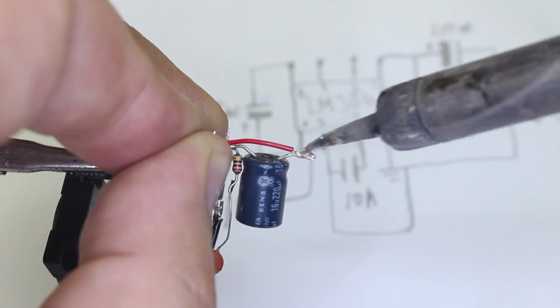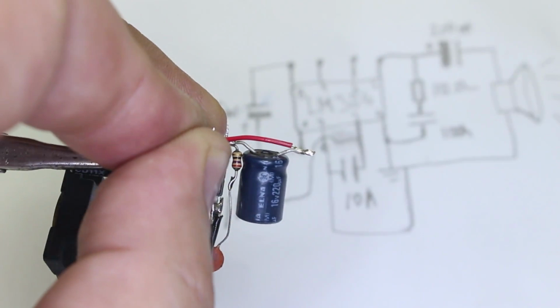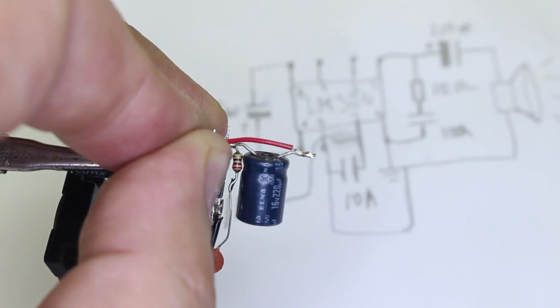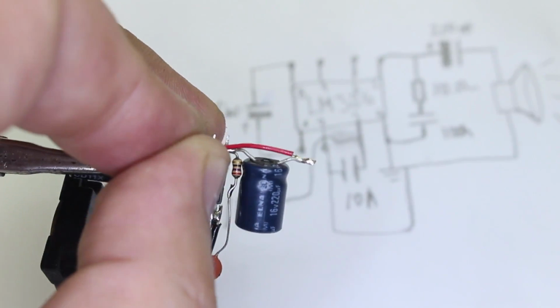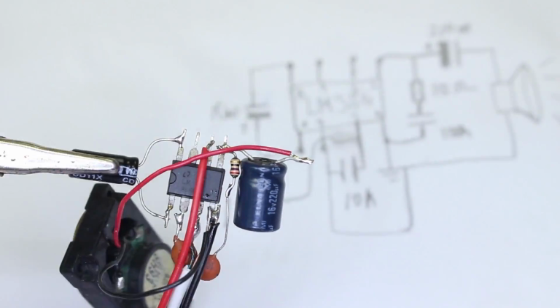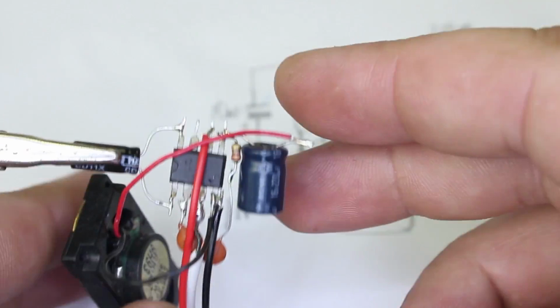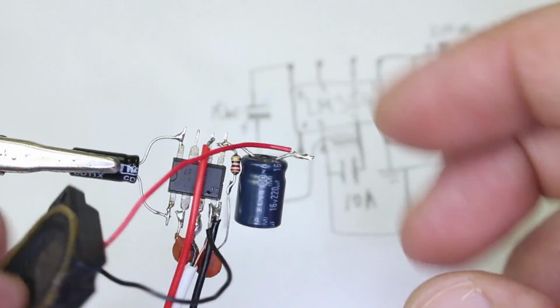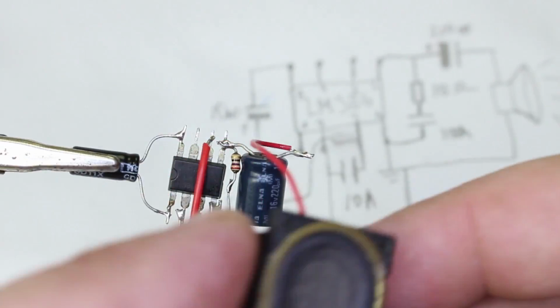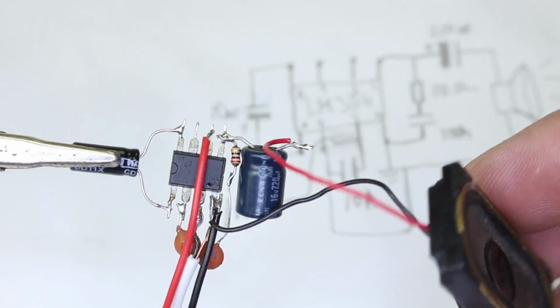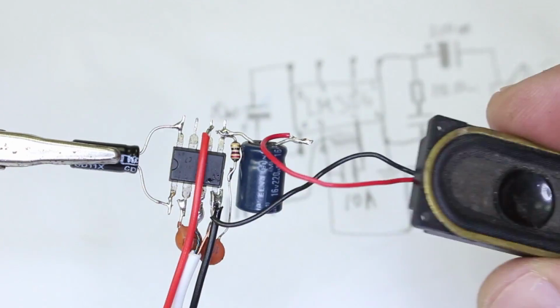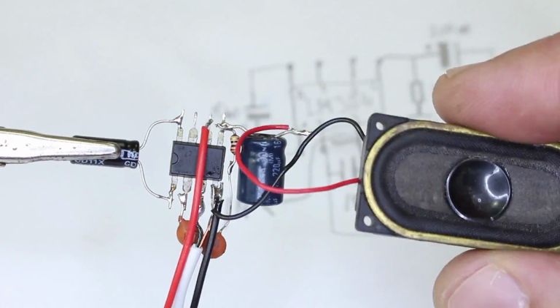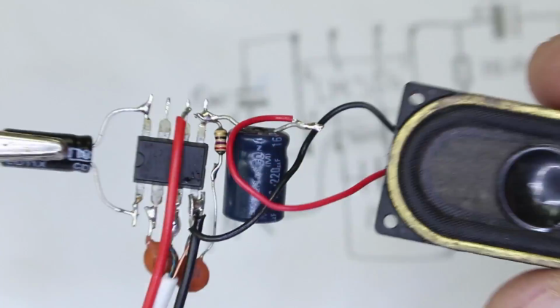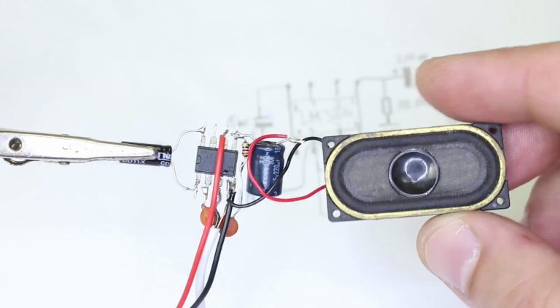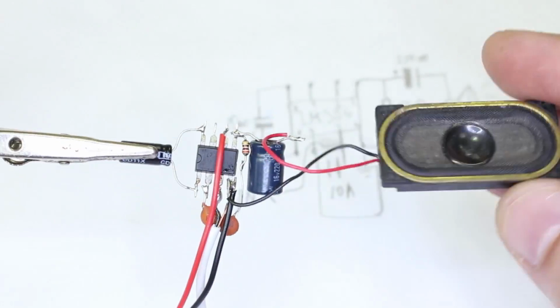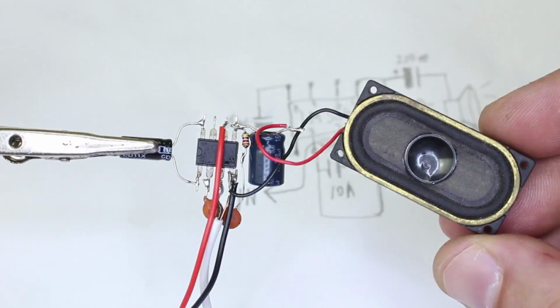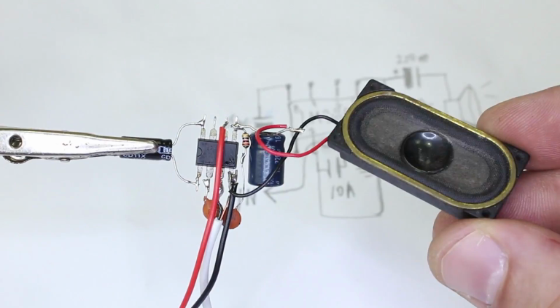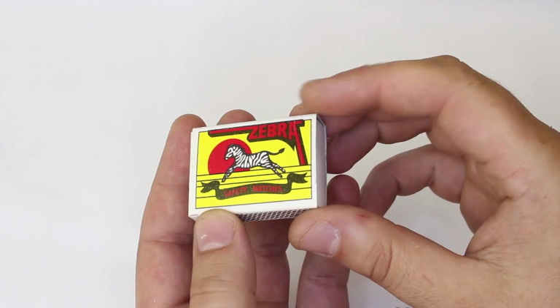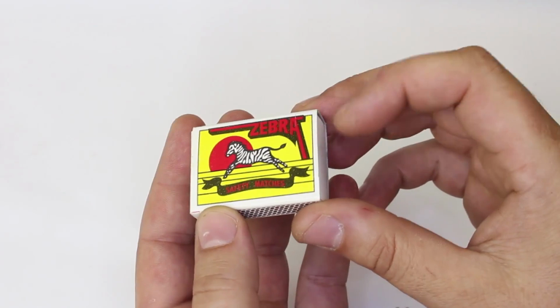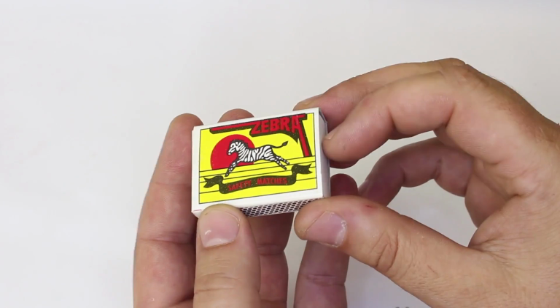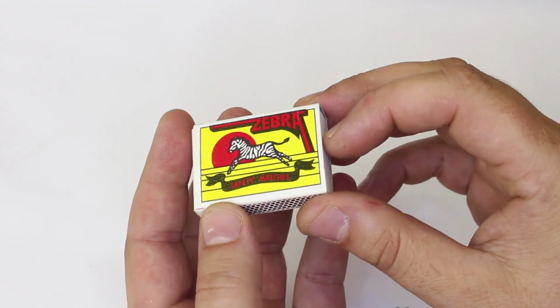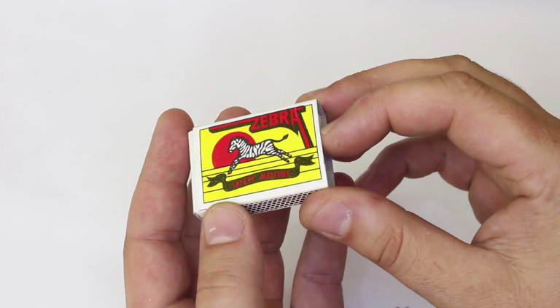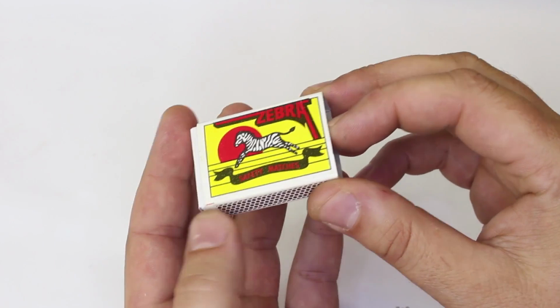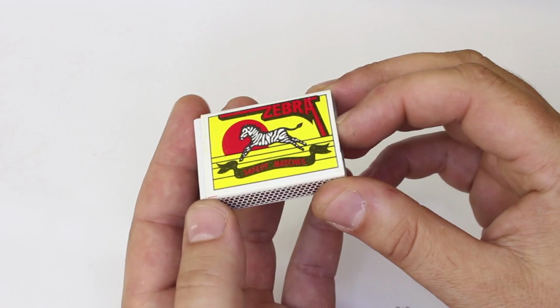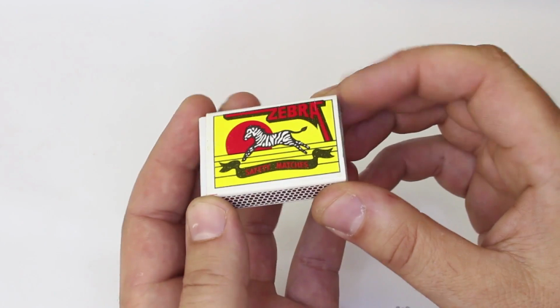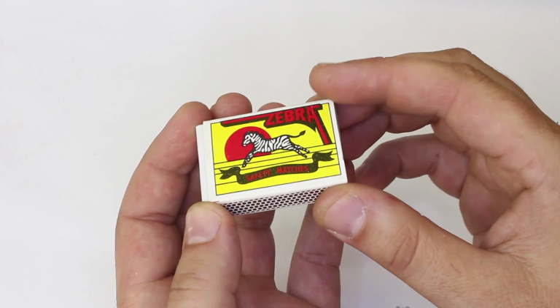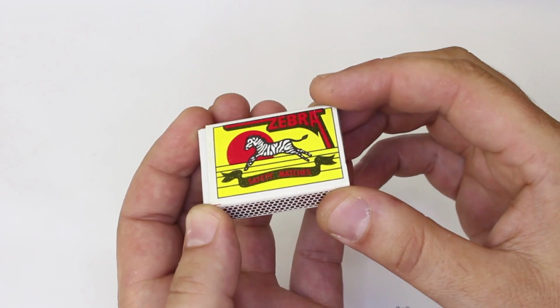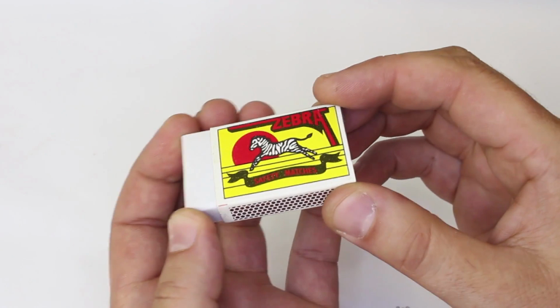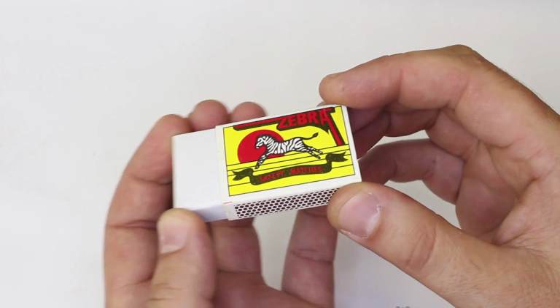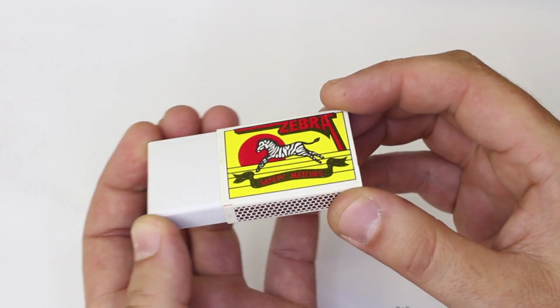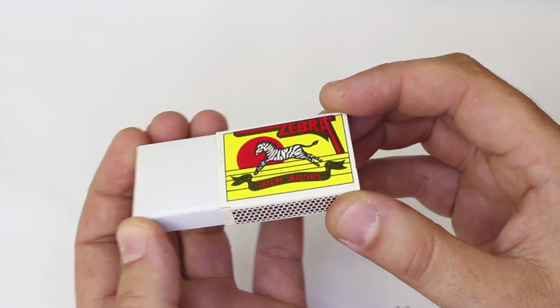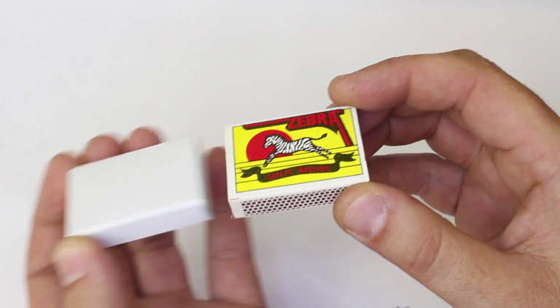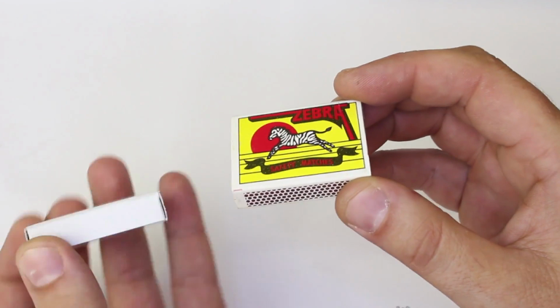The mini amplifier circuit is finished and I'm gonna place it in this matchbox.